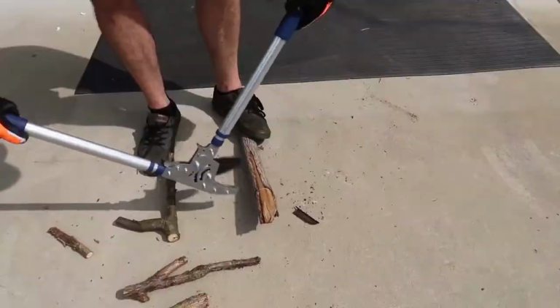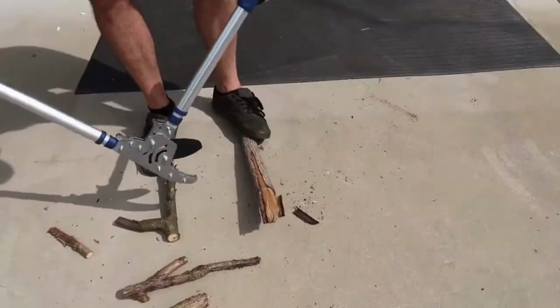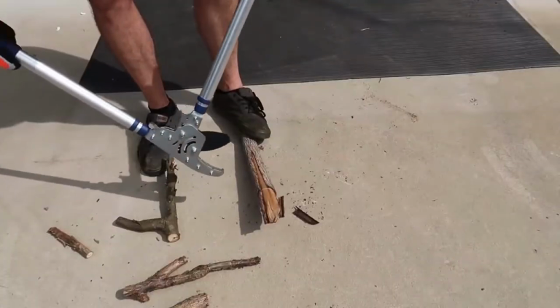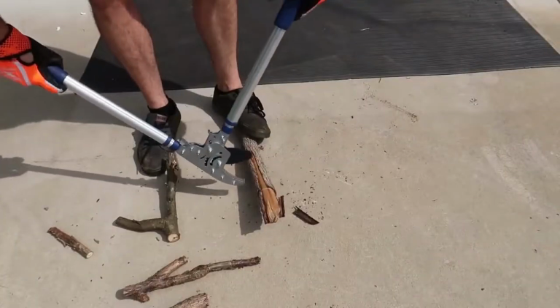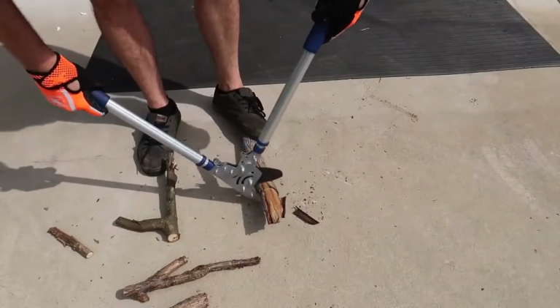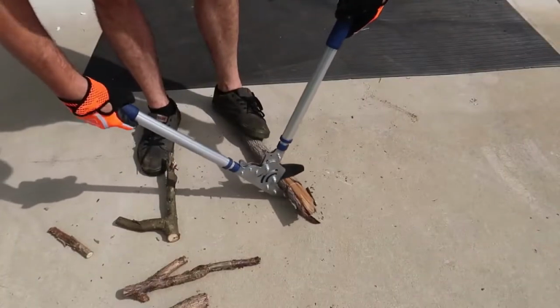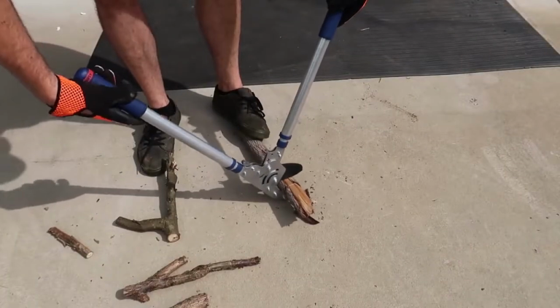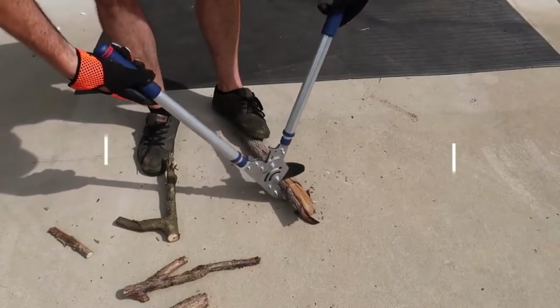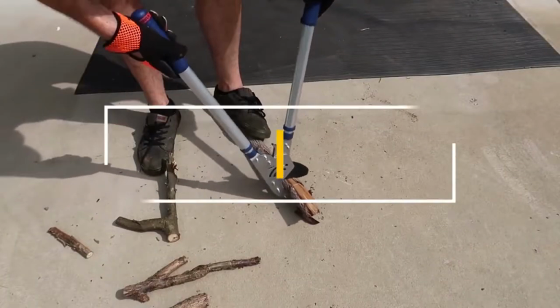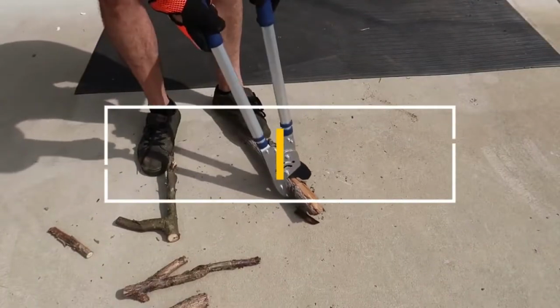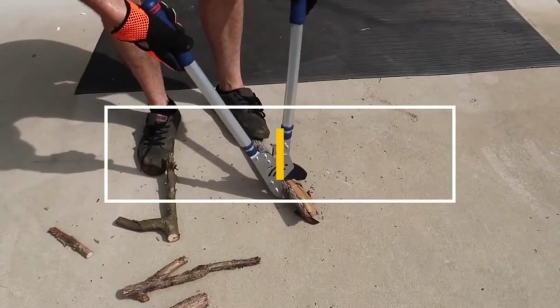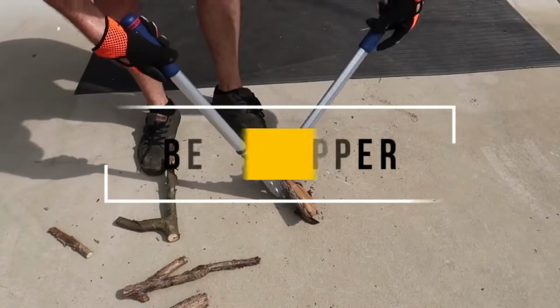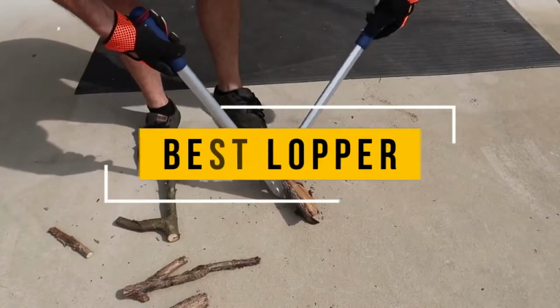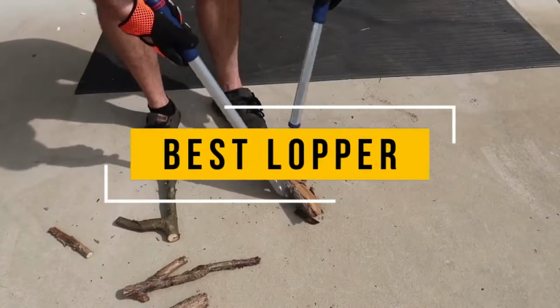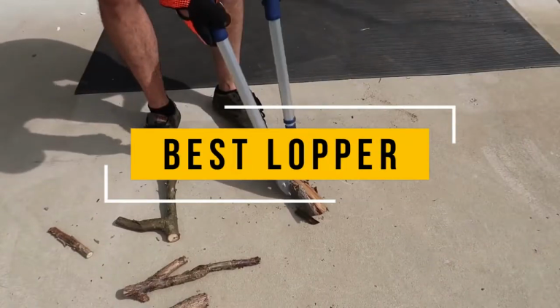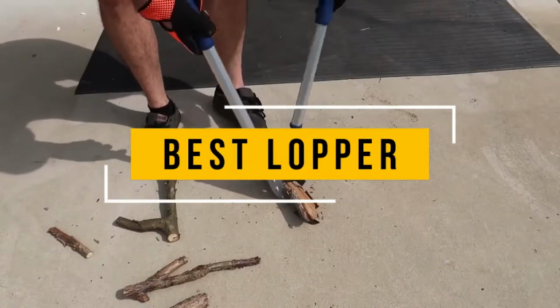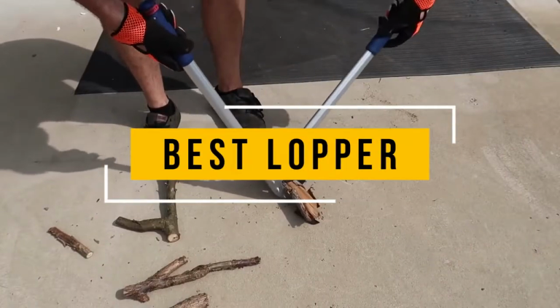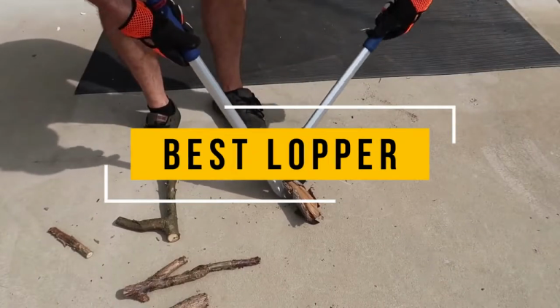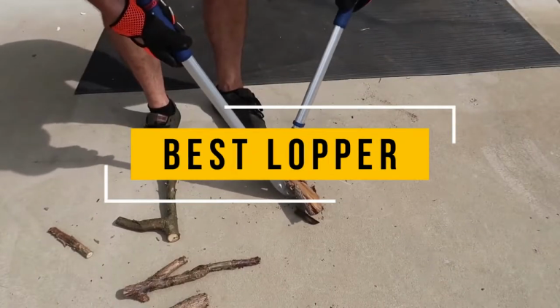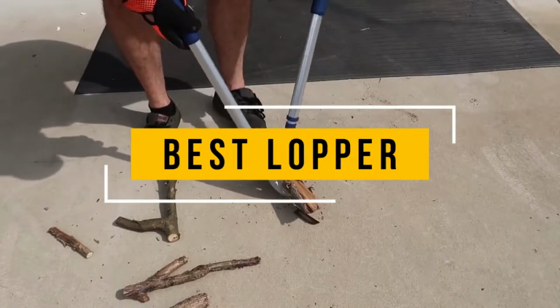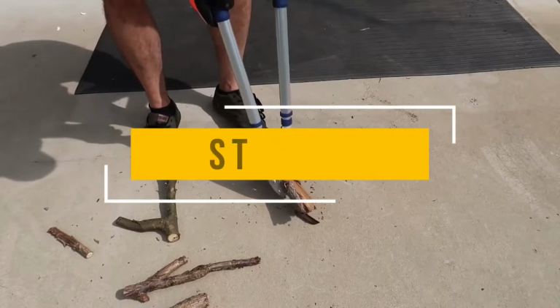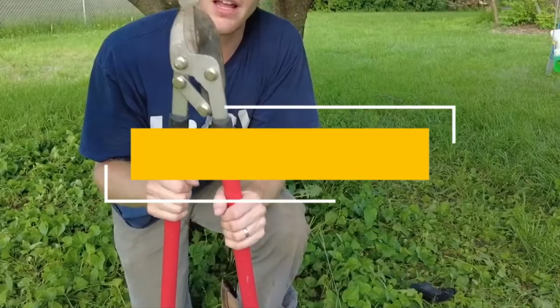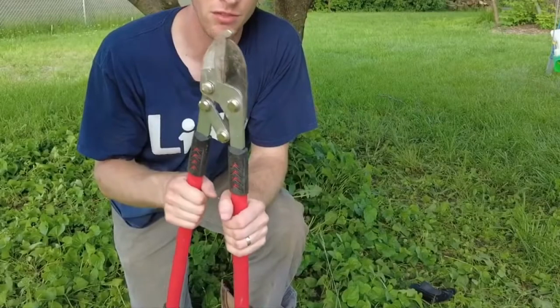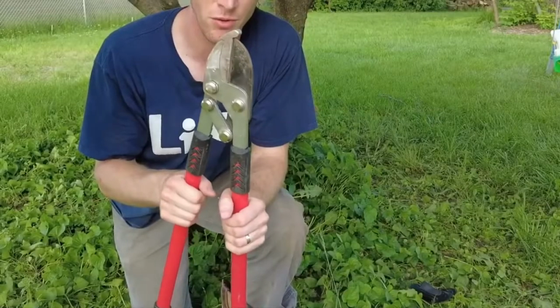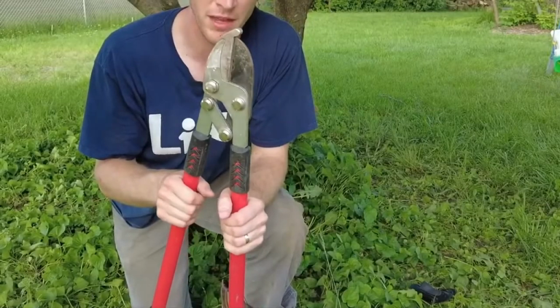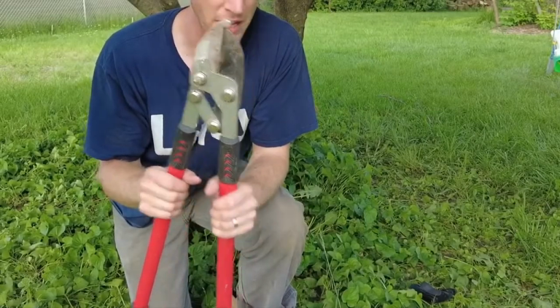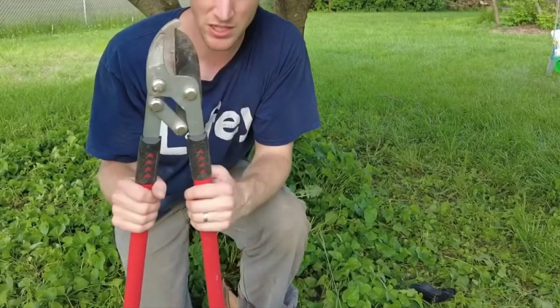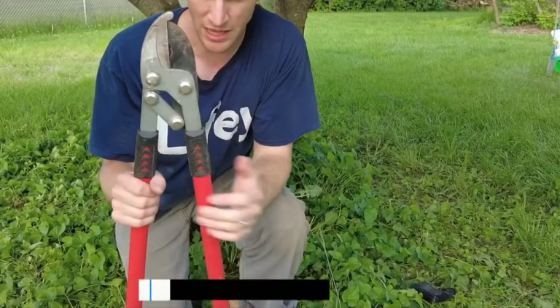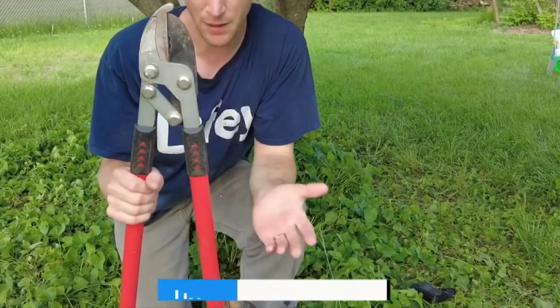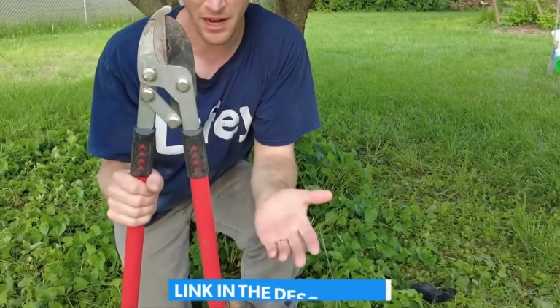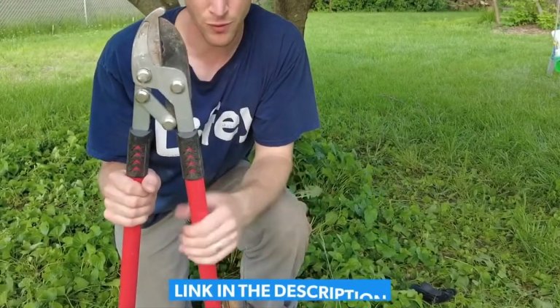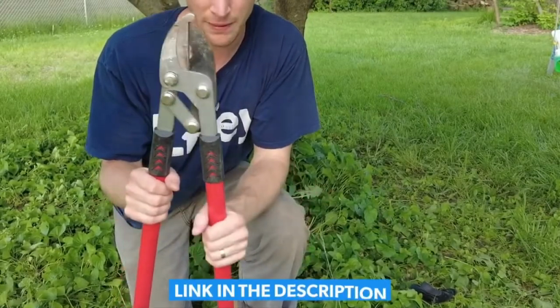In this video, we will show you the 5 best loppers you could buy now. All of their links are available in the description box if you are interested.